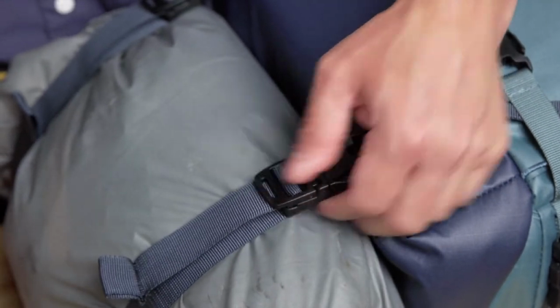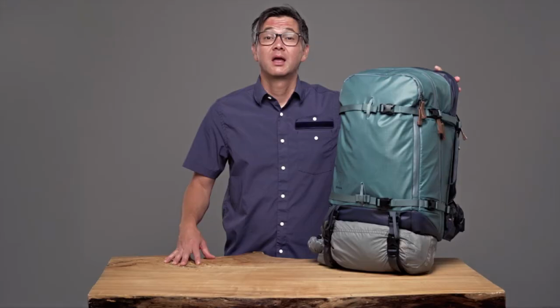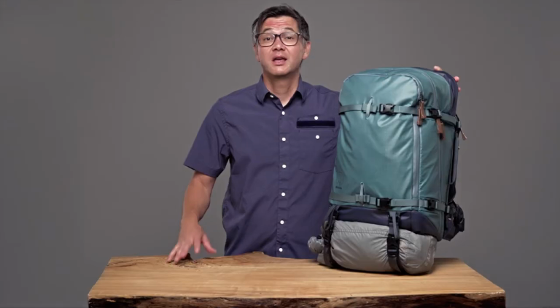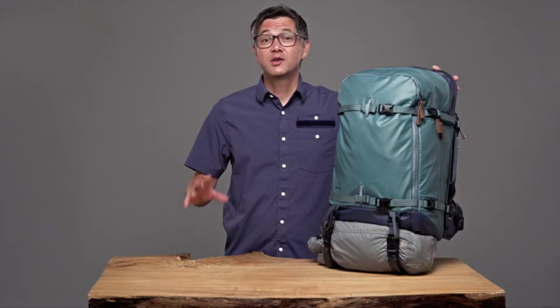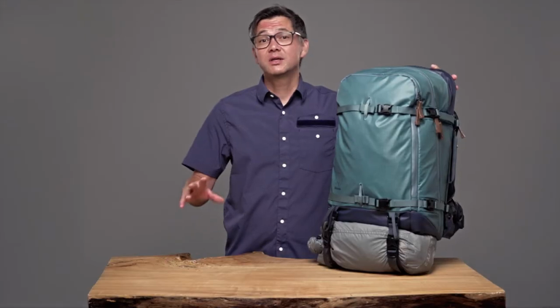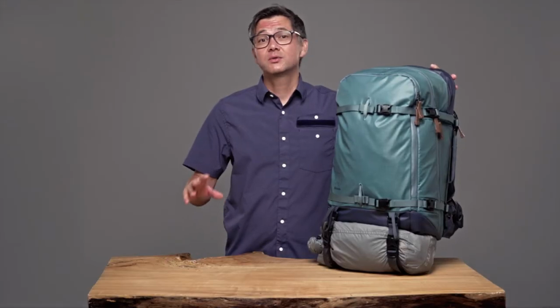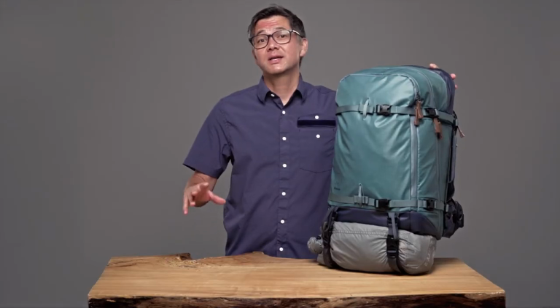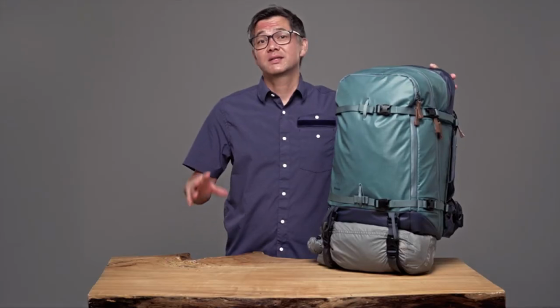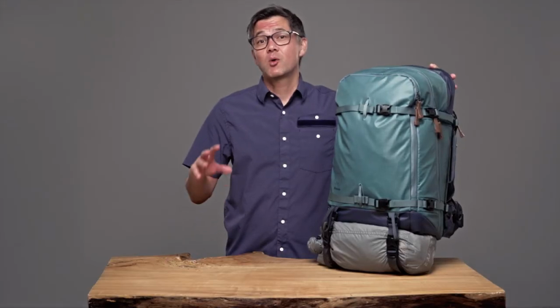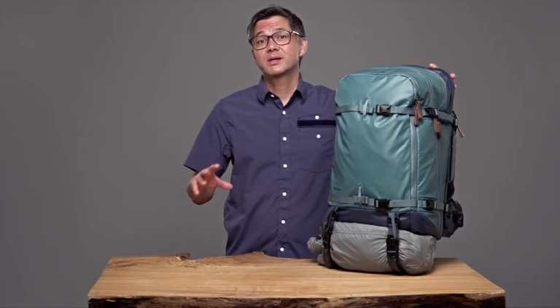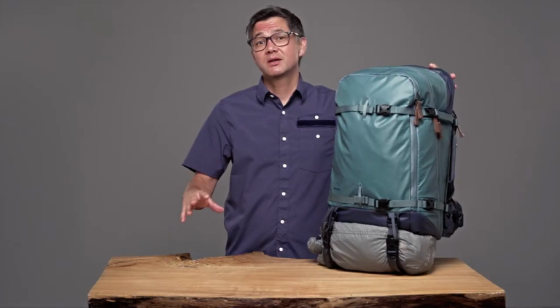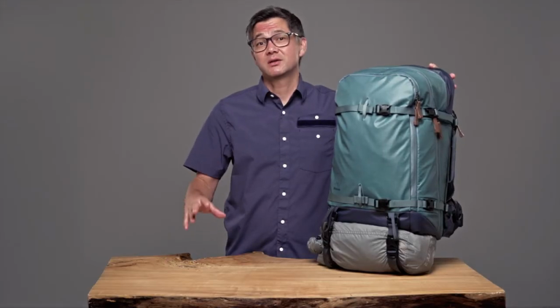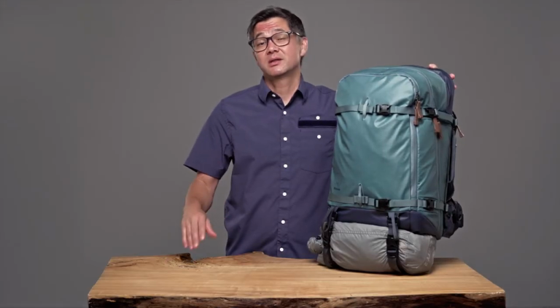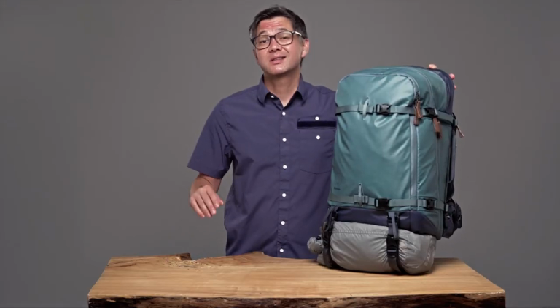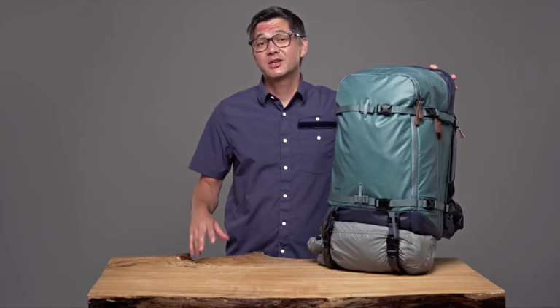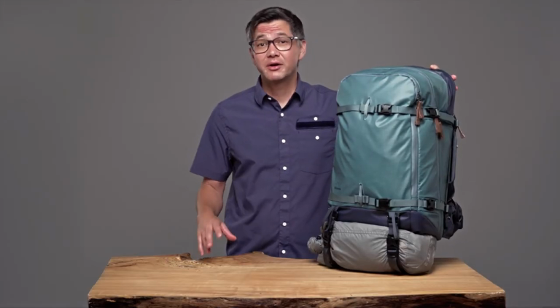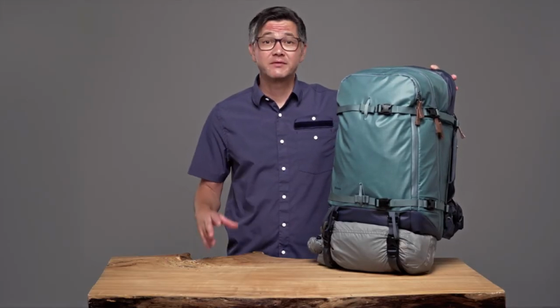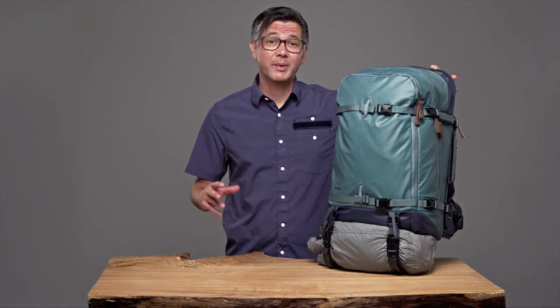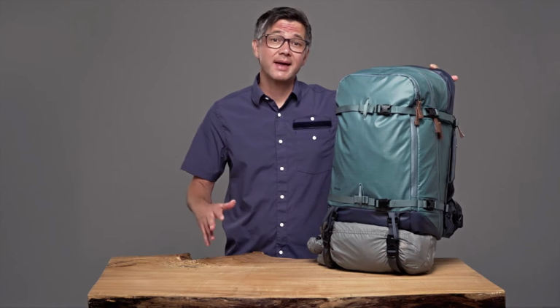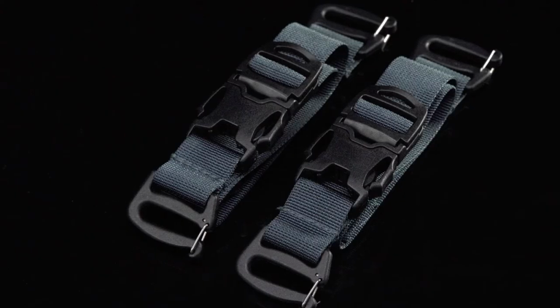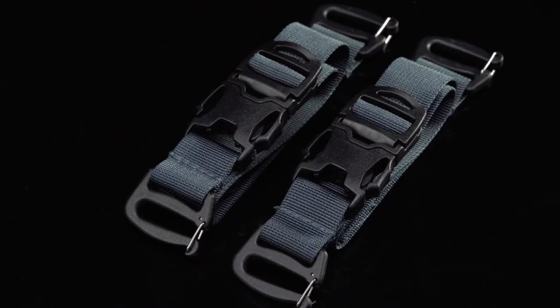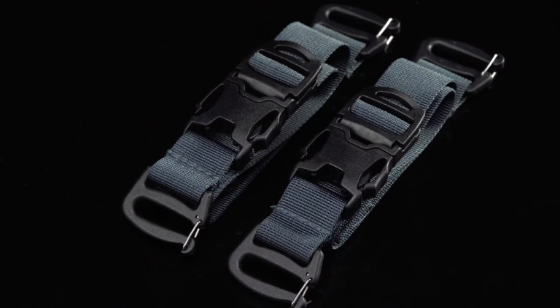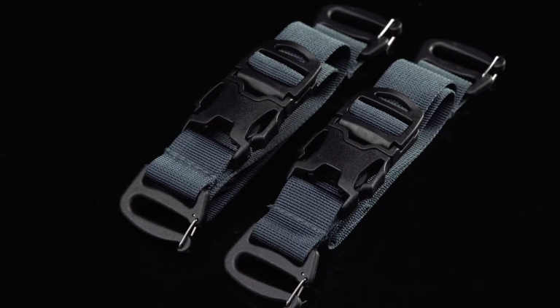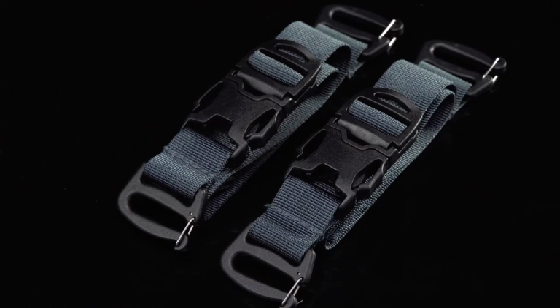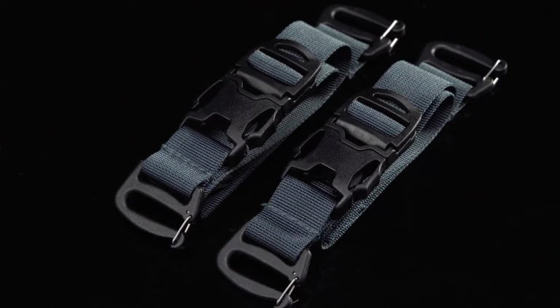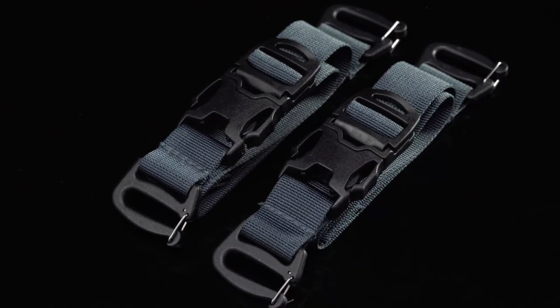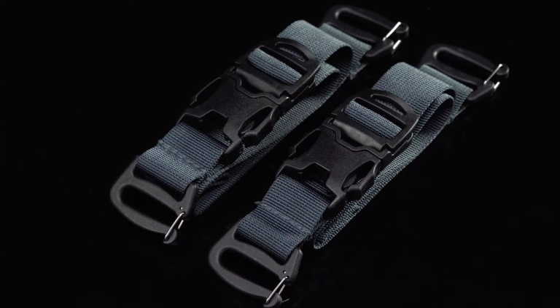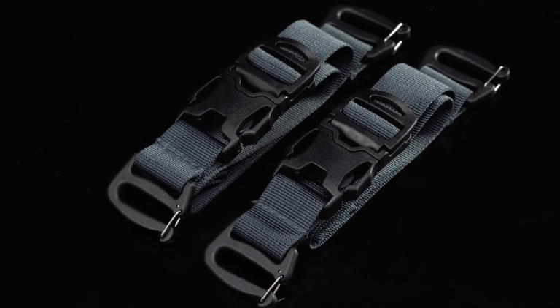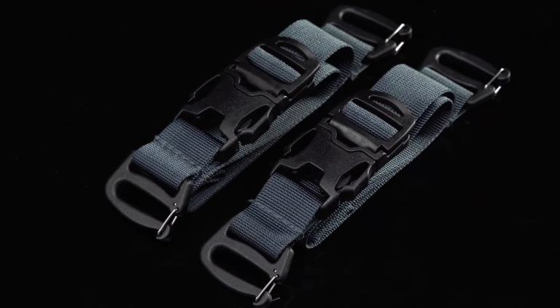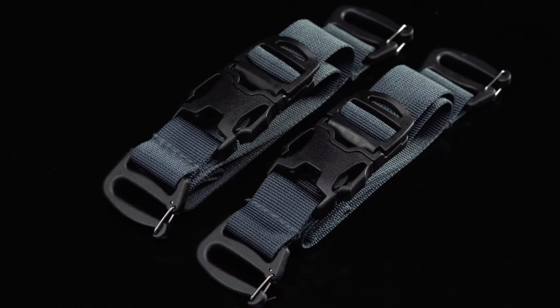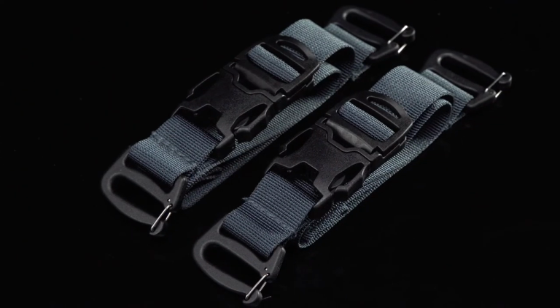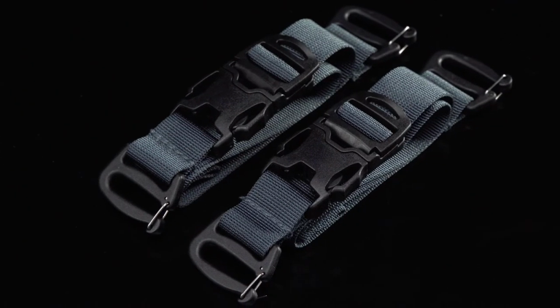If you need to attach more gear to the exterior of your bag, our accessory straps are for you.